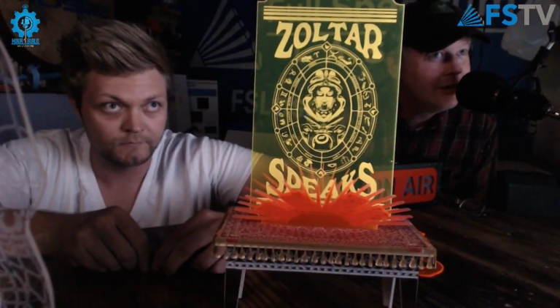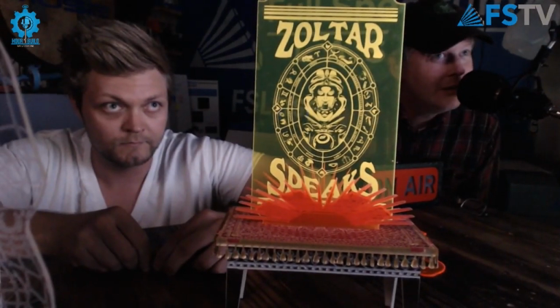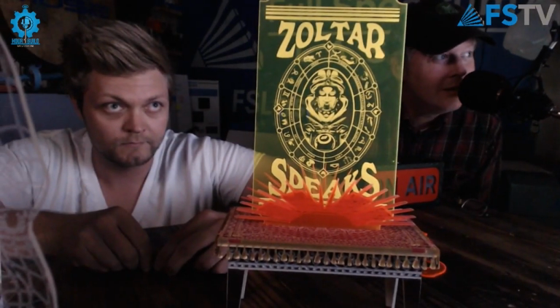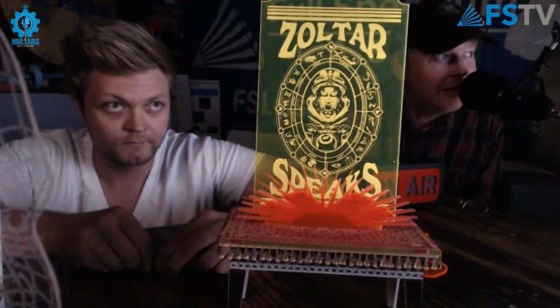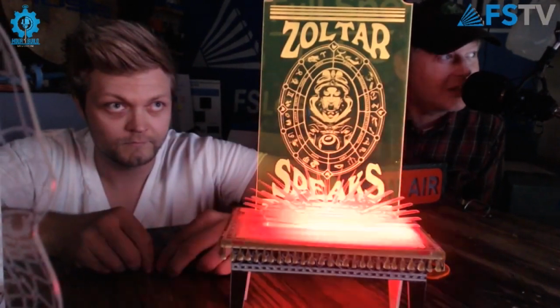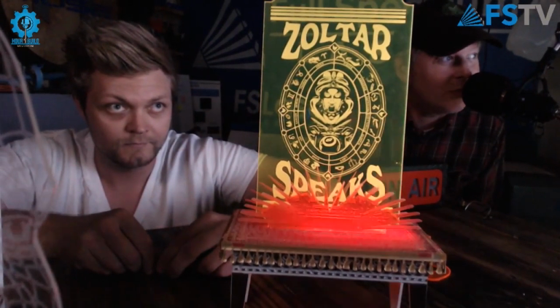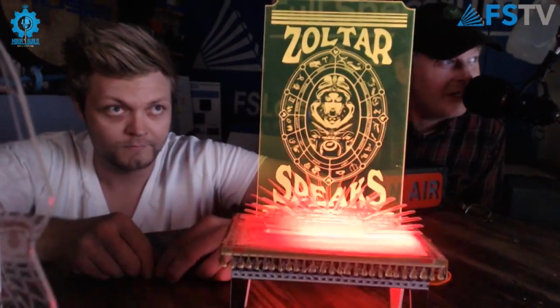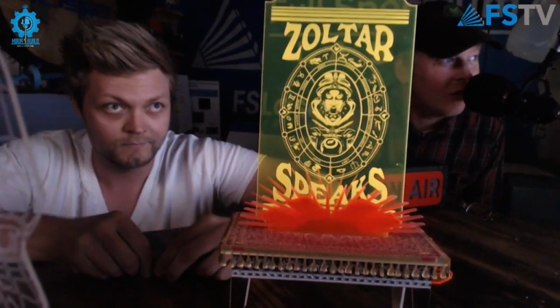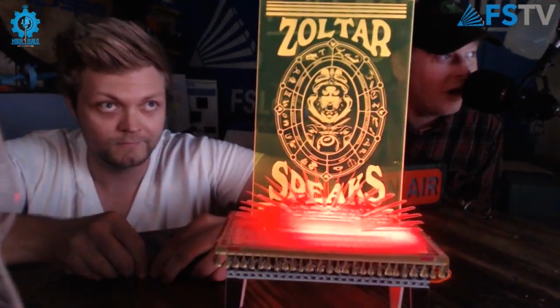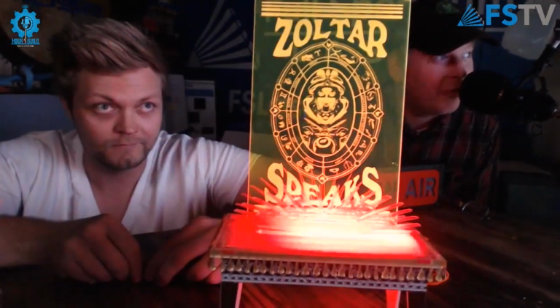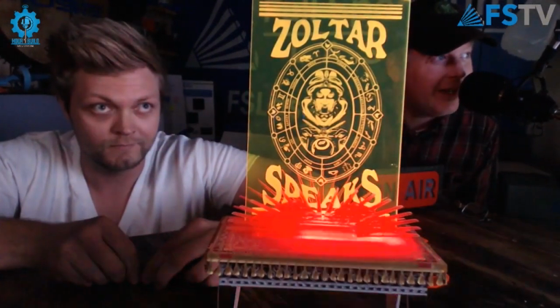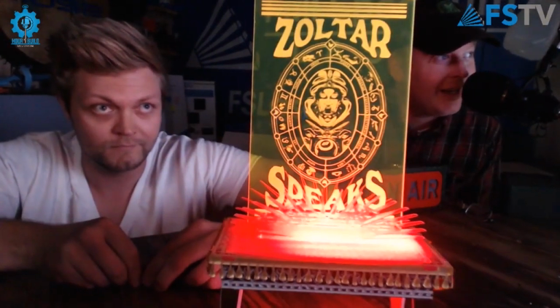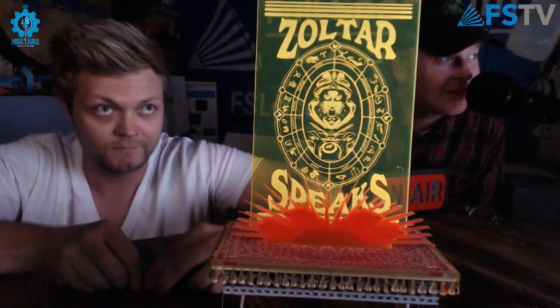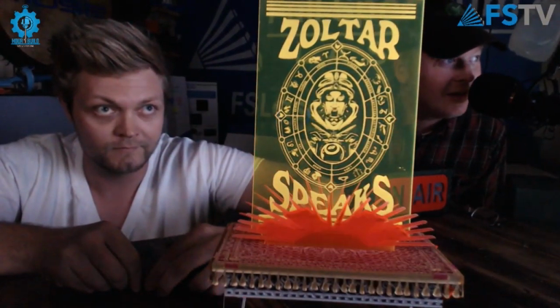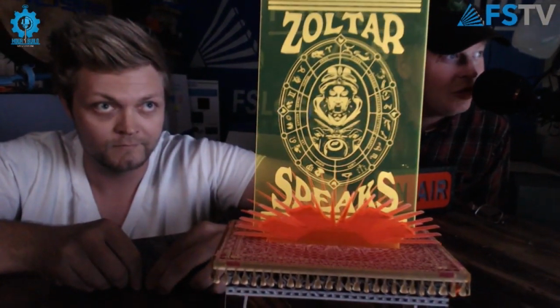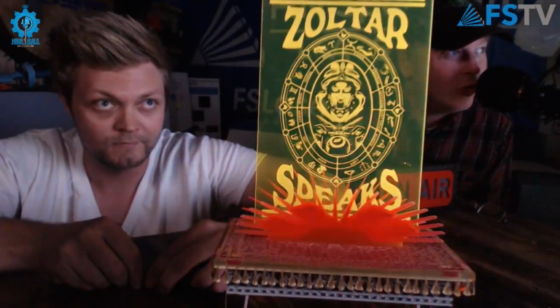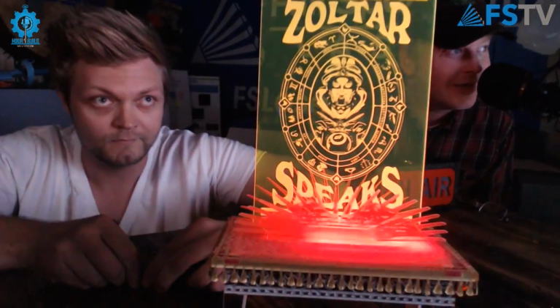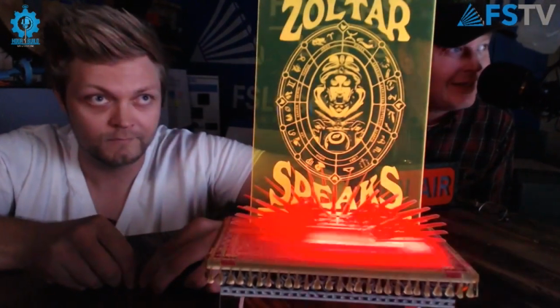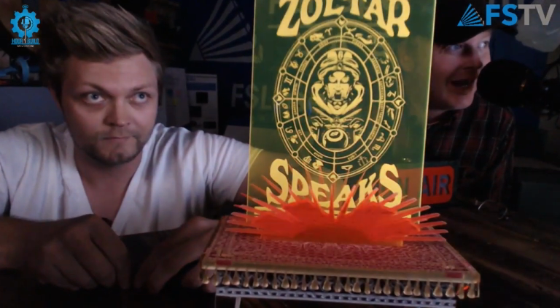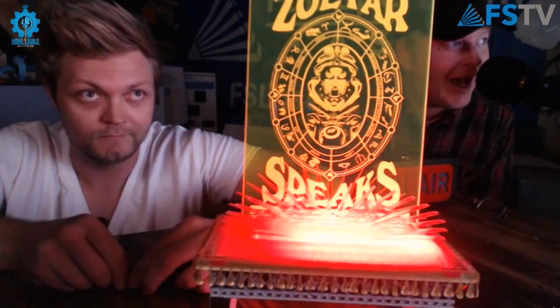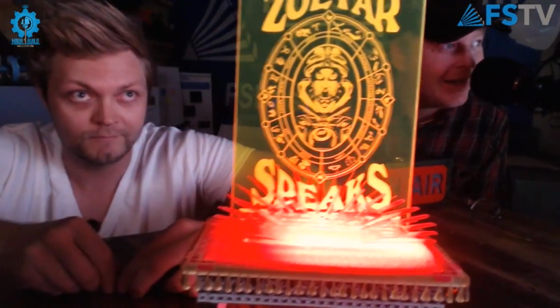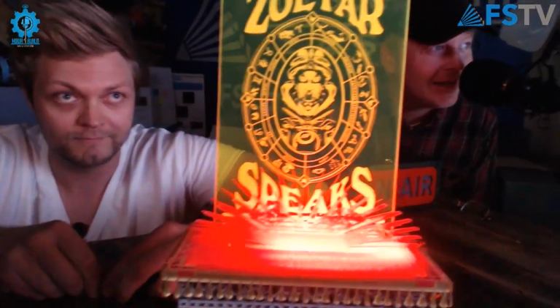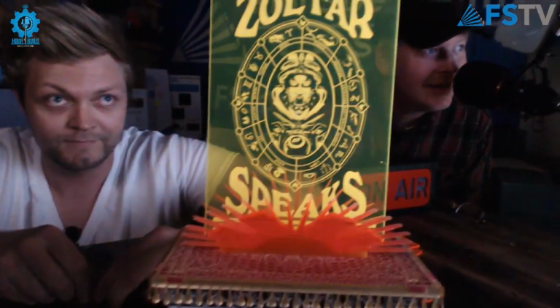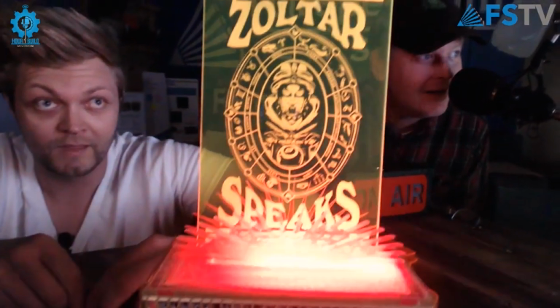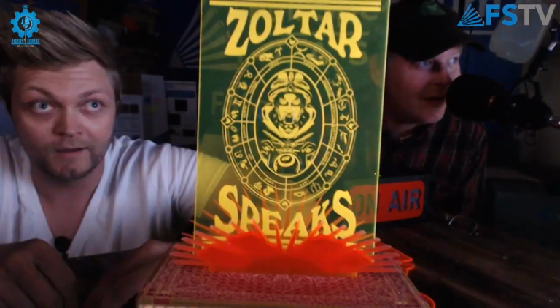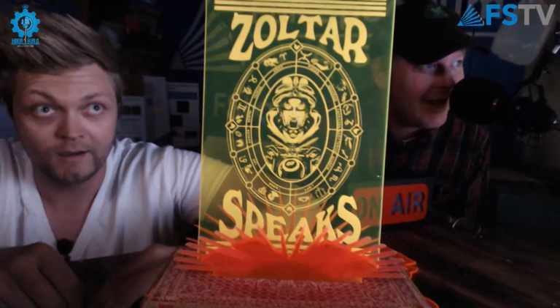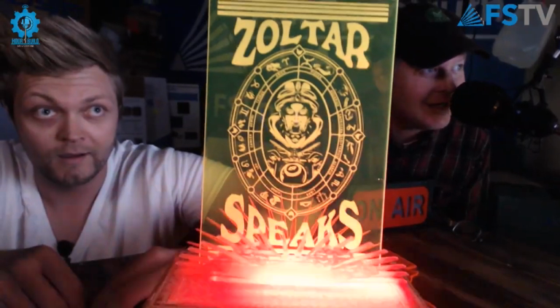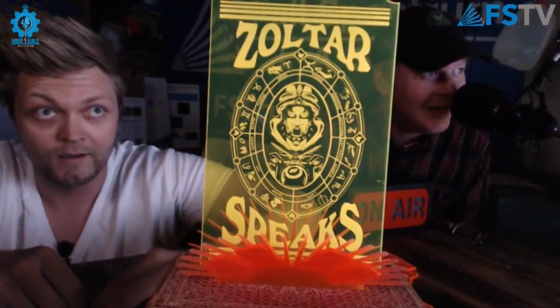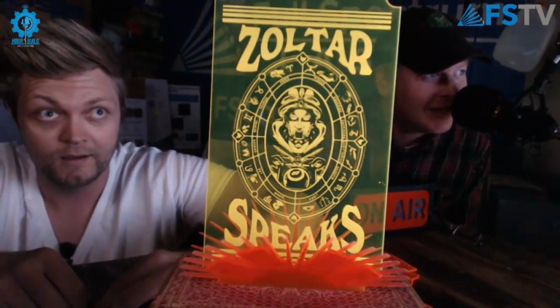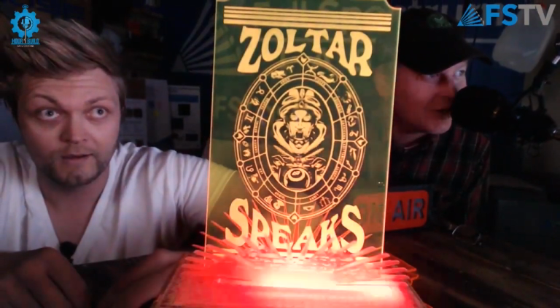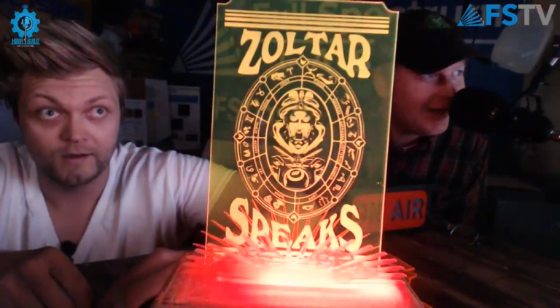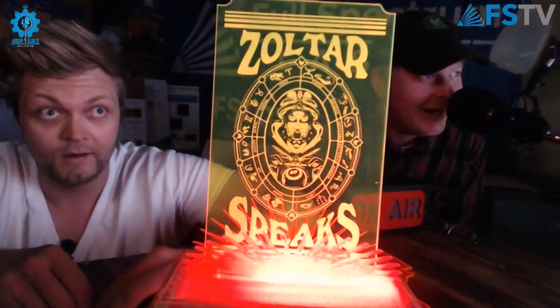This week Zoltar predicts you will see the light of edge-lit acrylic.